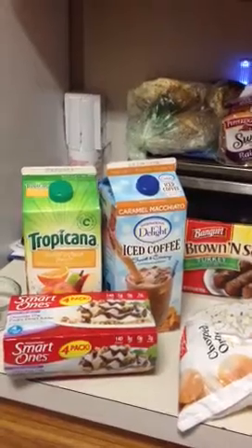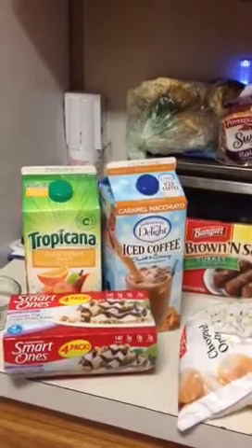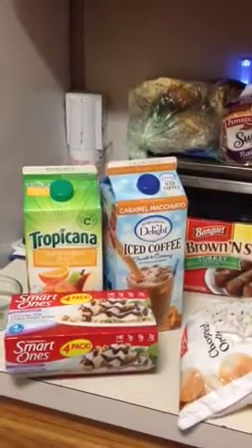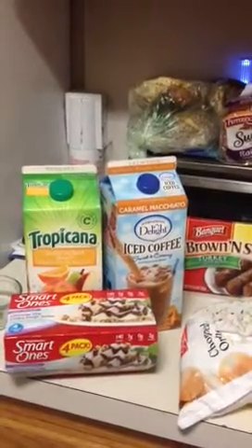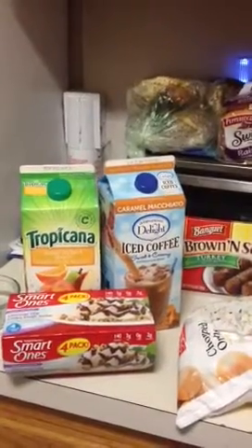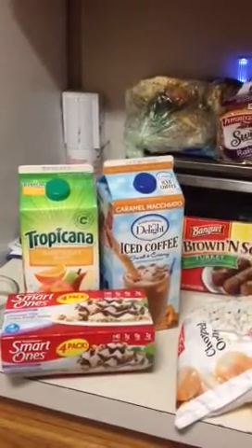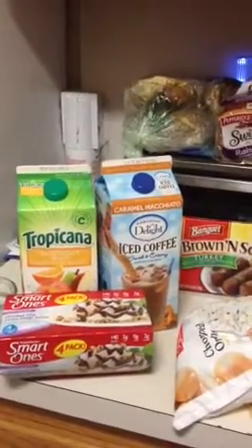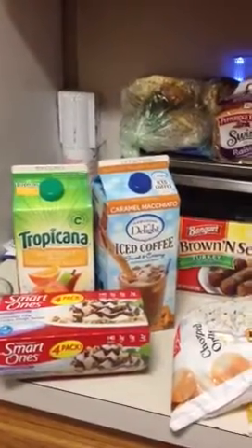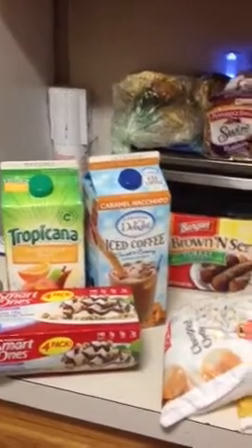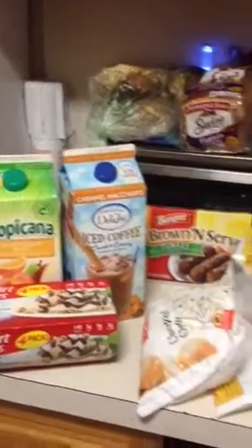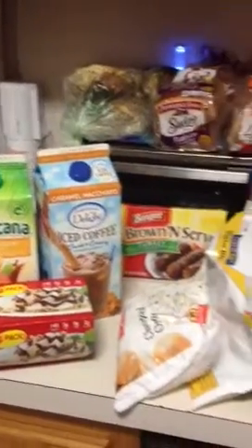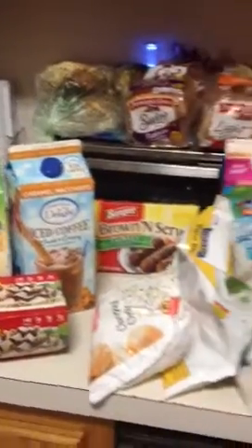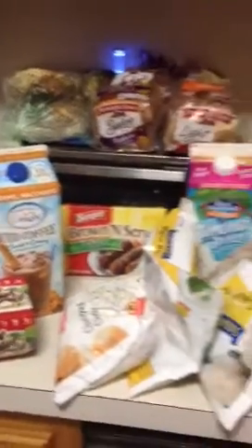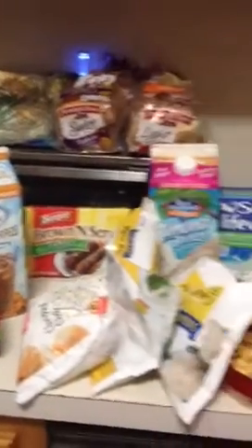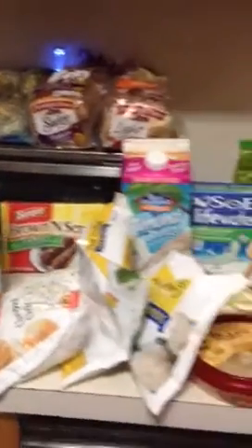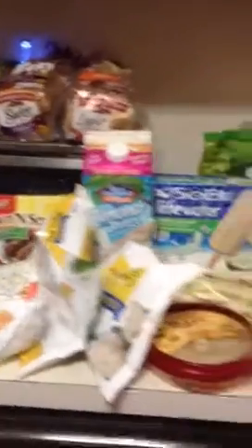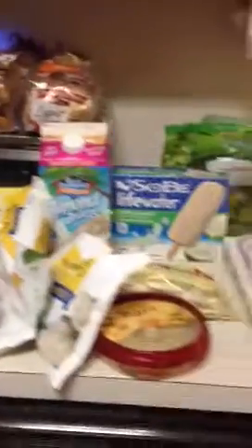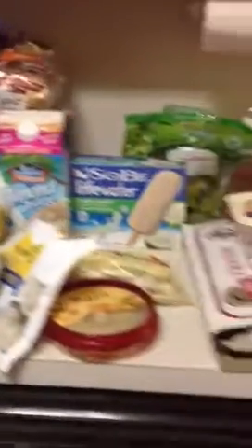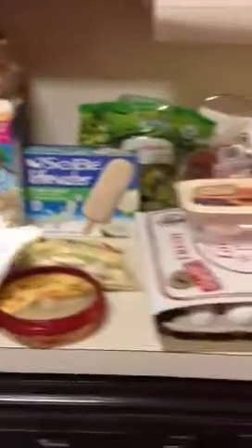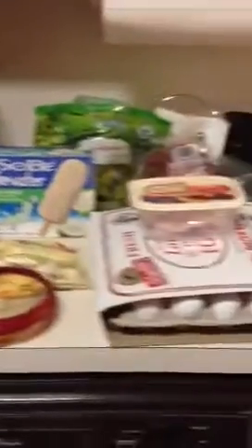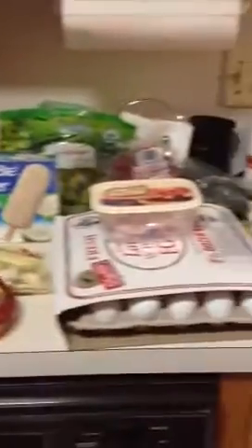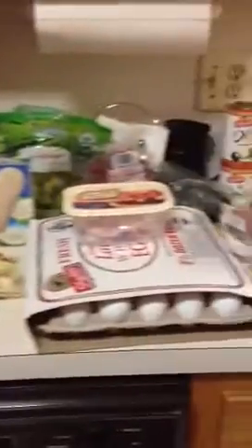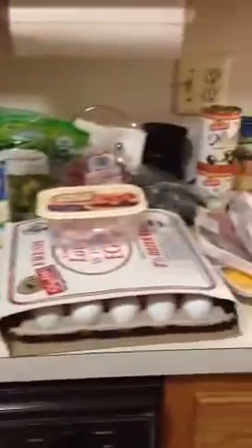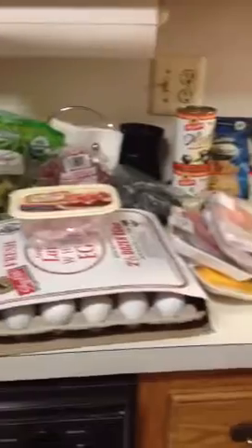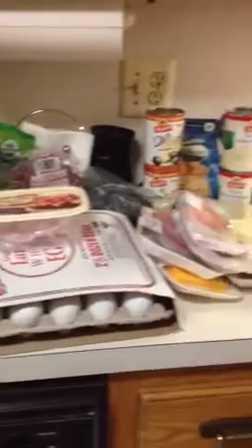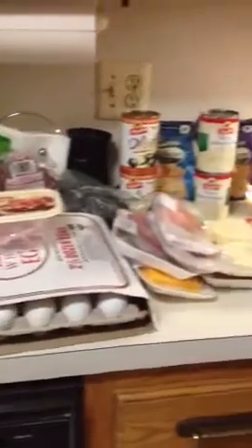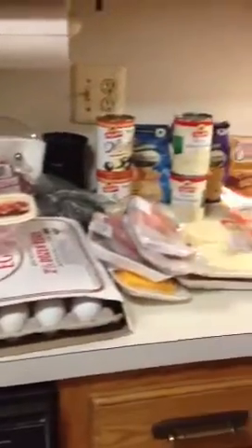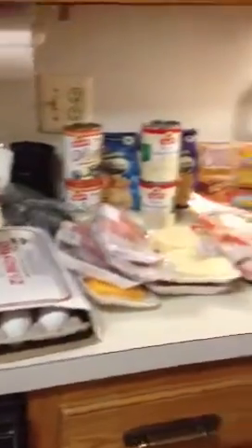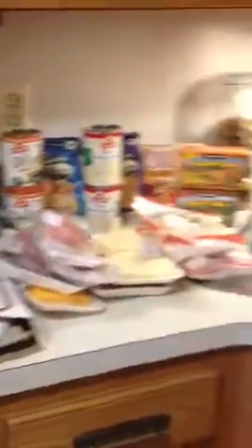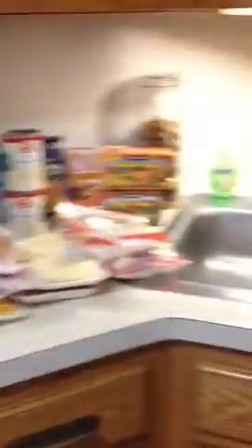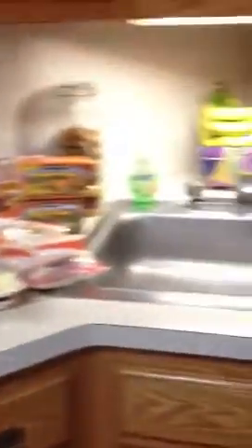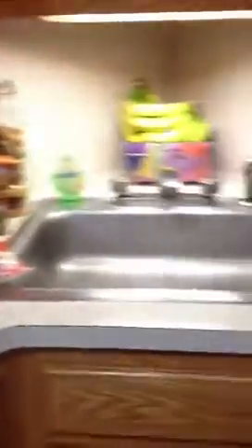Happy Labor Day, everybody. Just came back from grocery shopping, and I'm going to show you a couple things that I got.